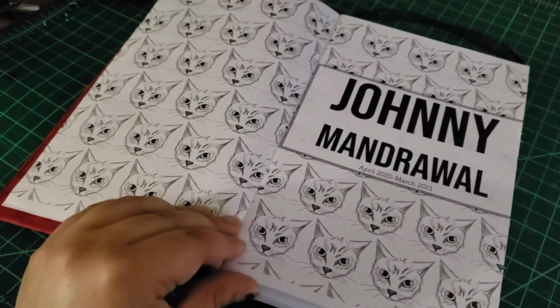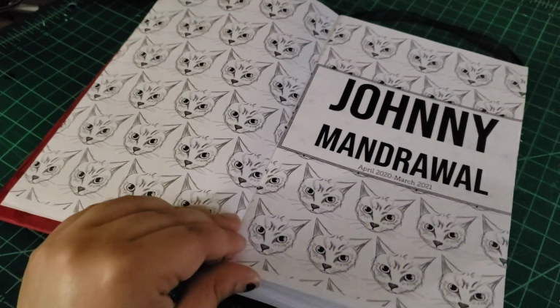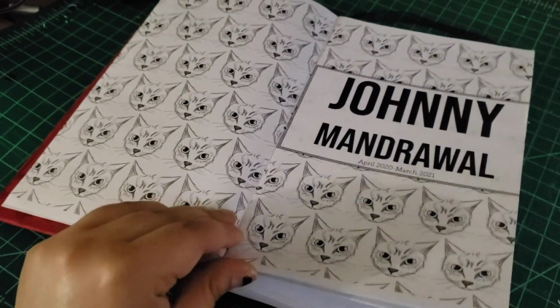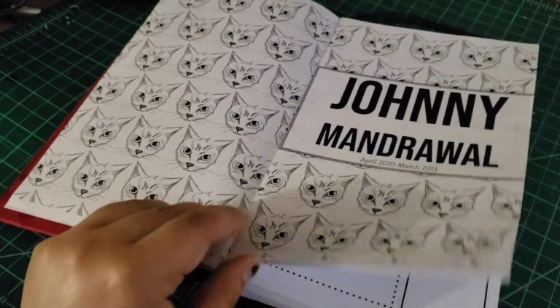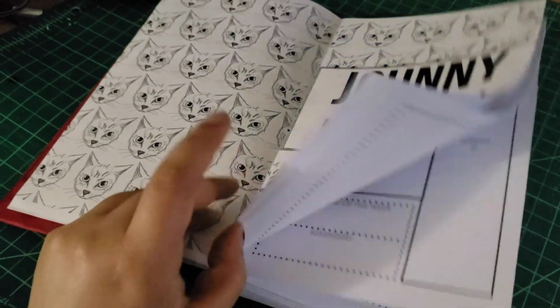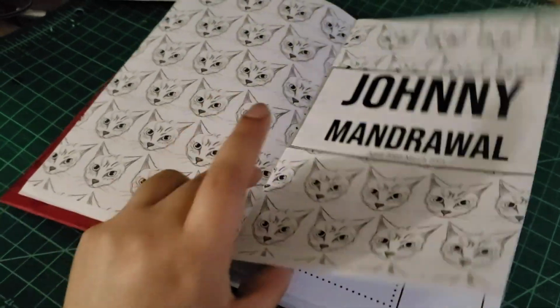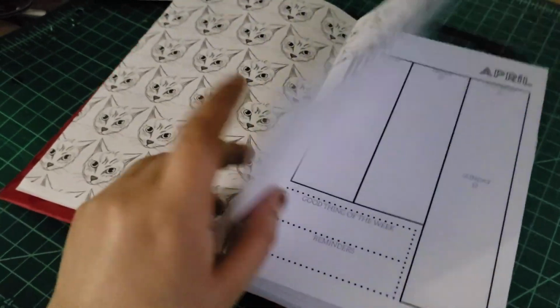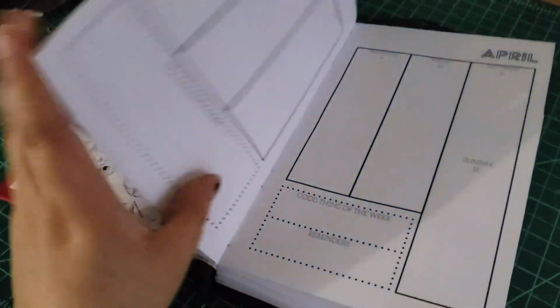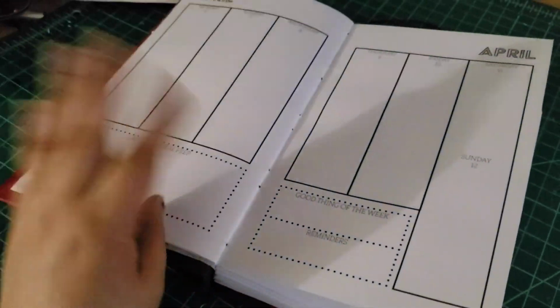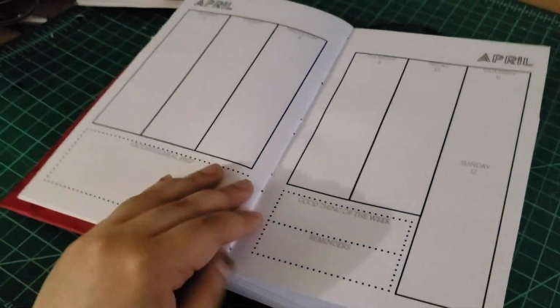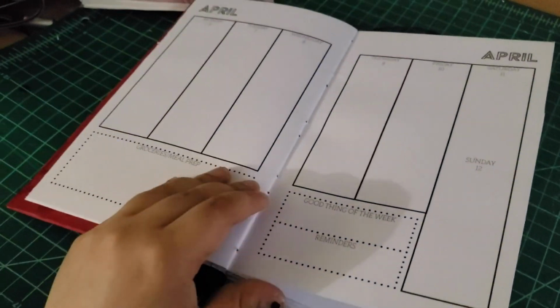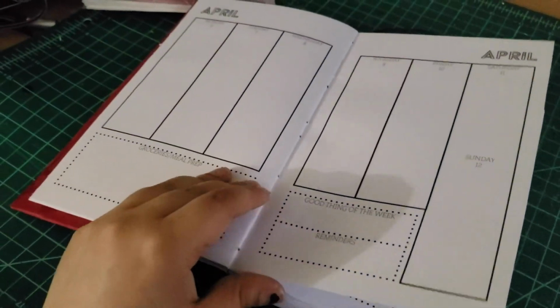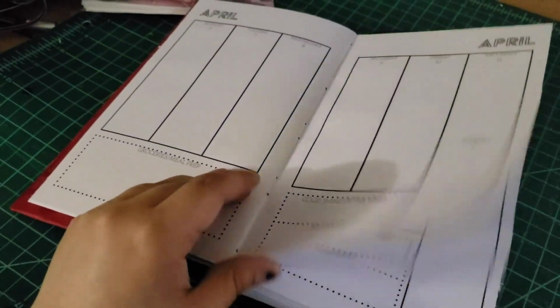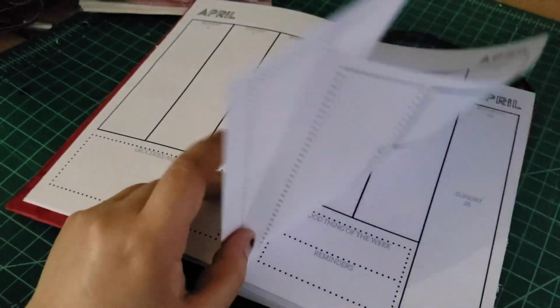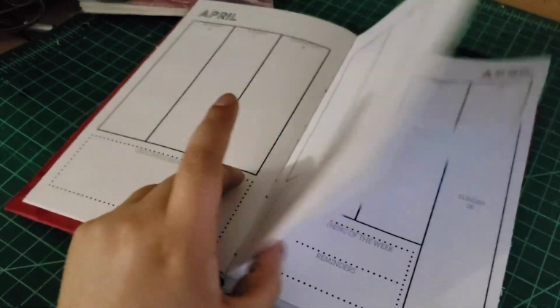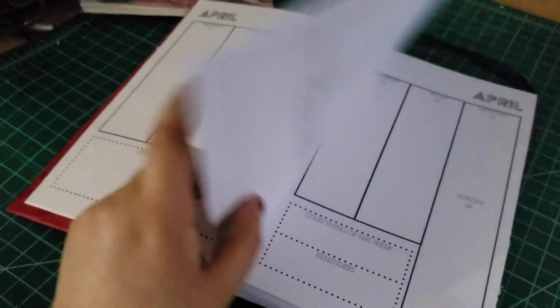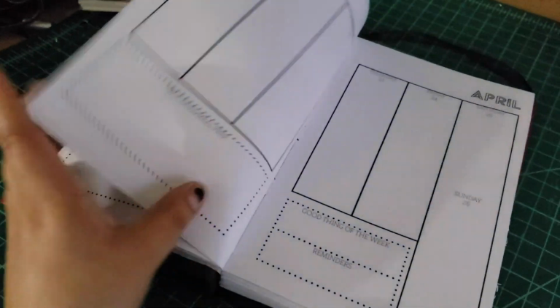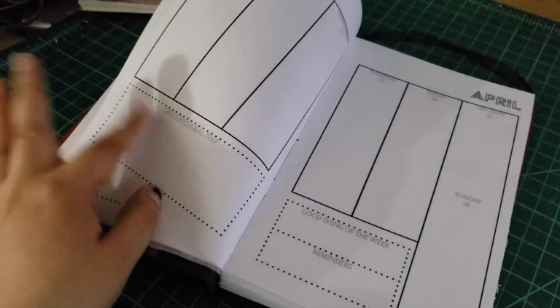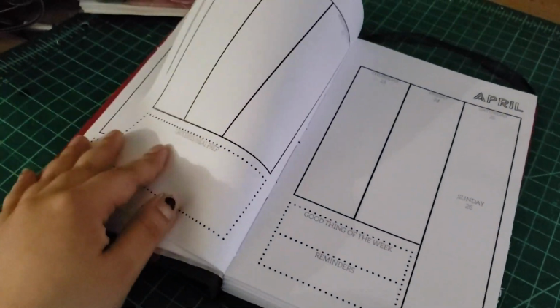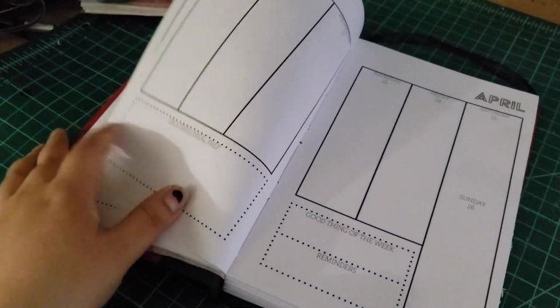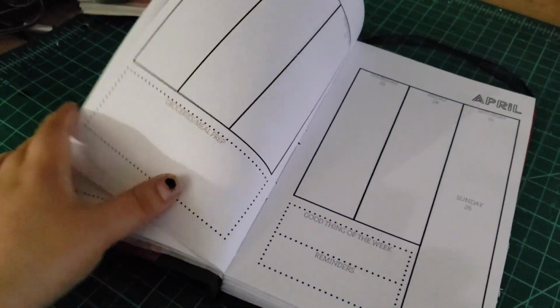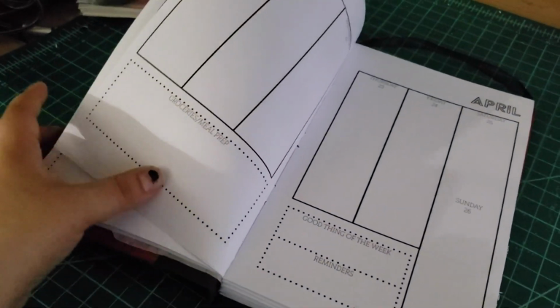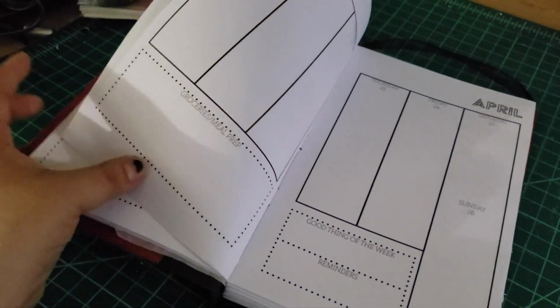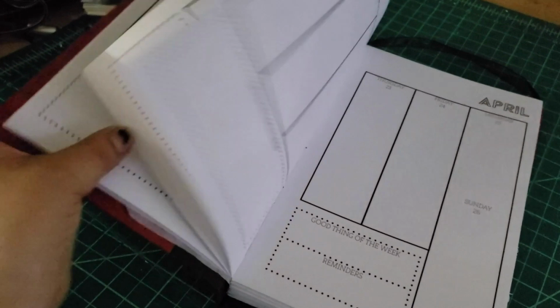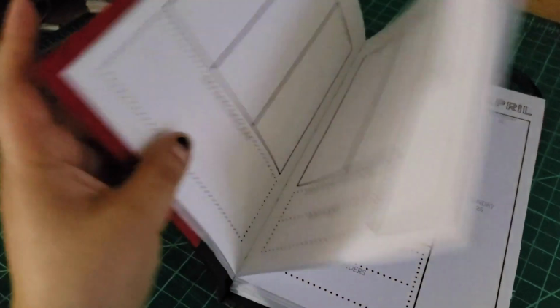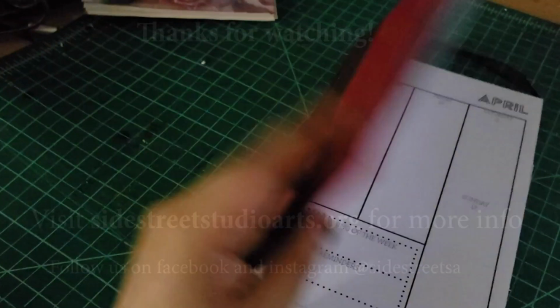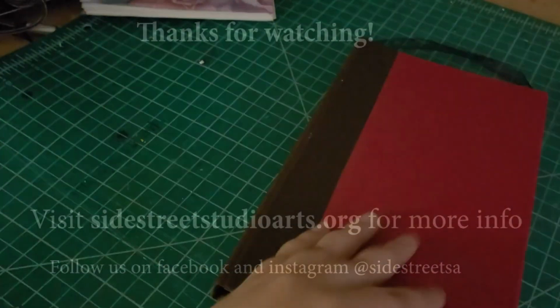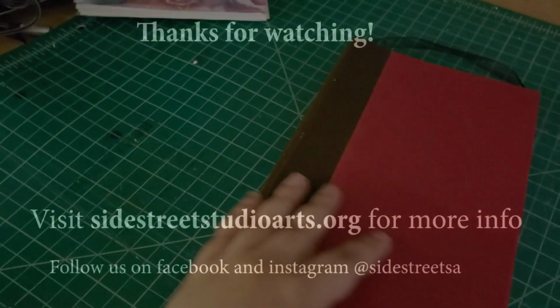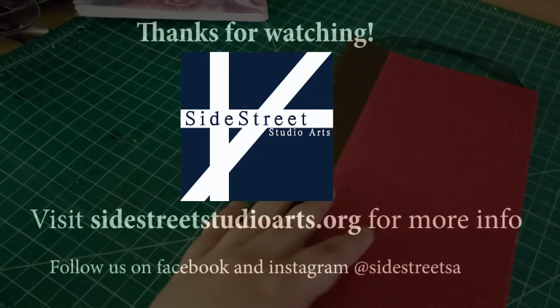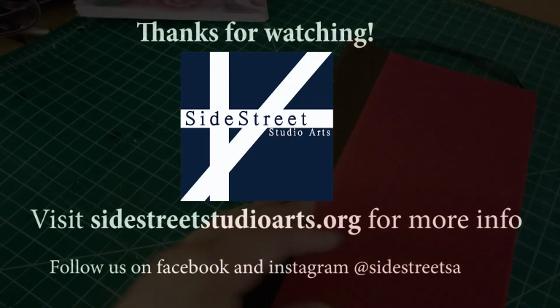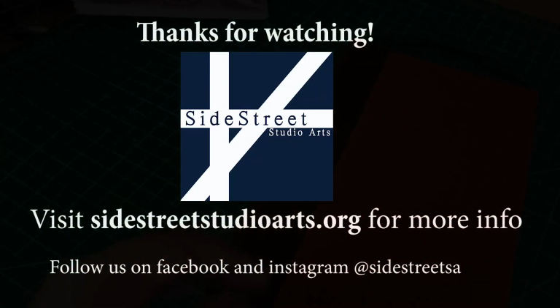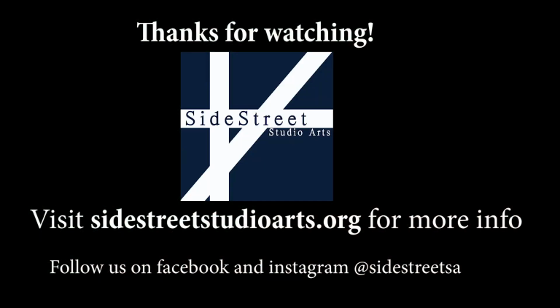There you have it — that's how you add a cover to your book.